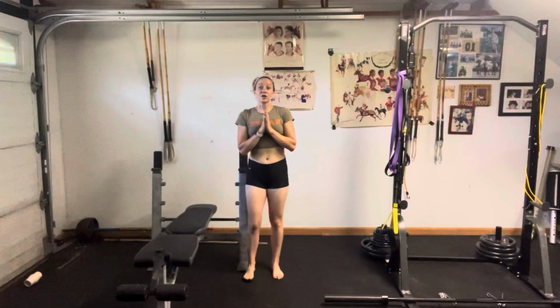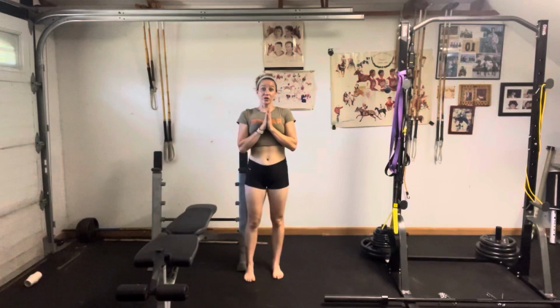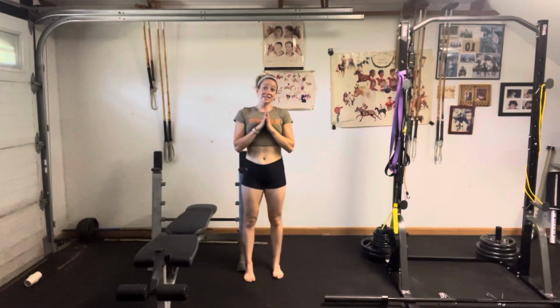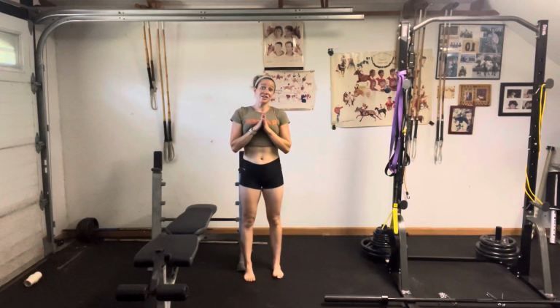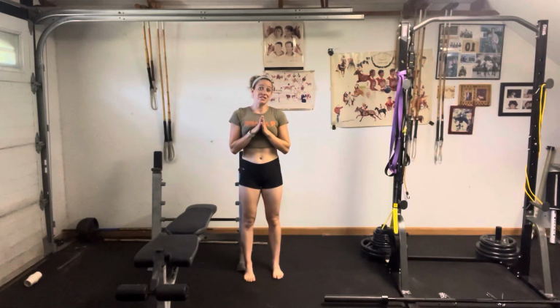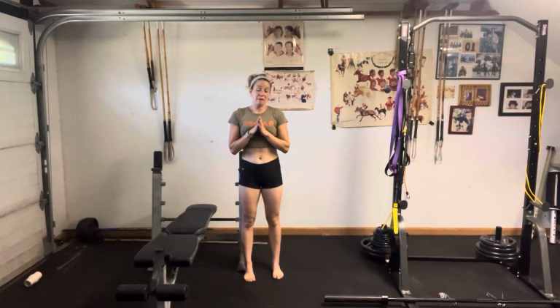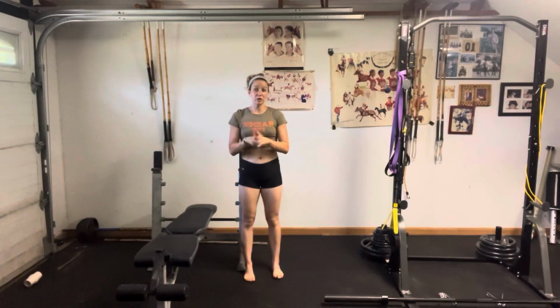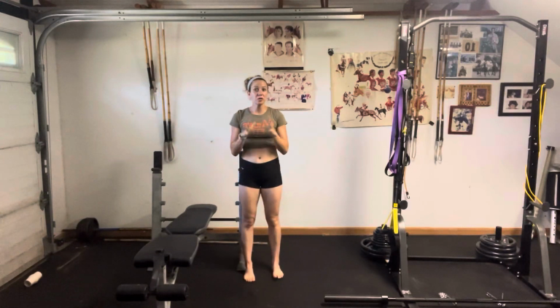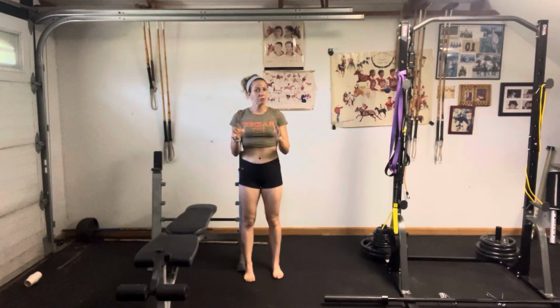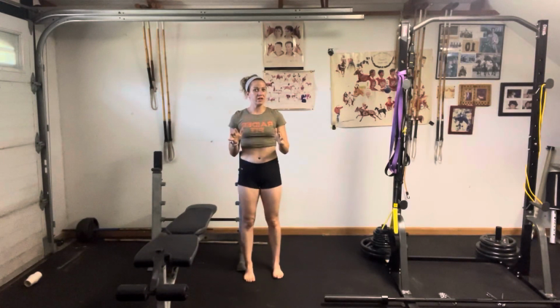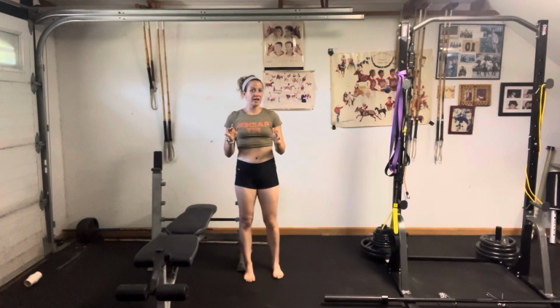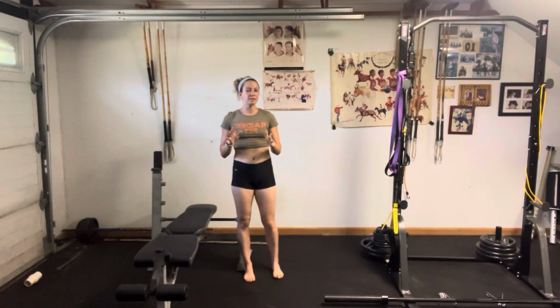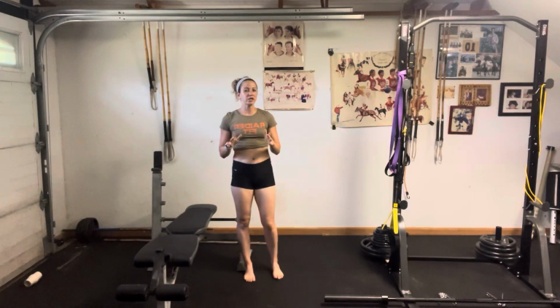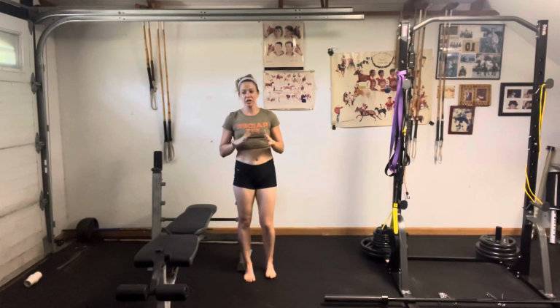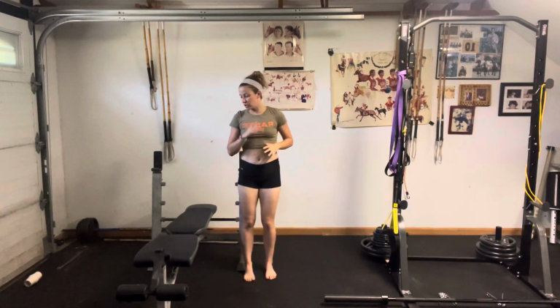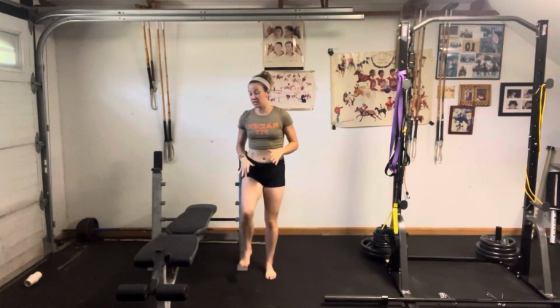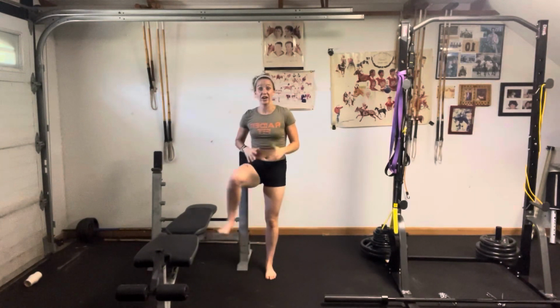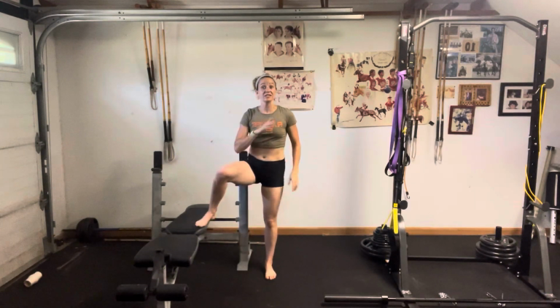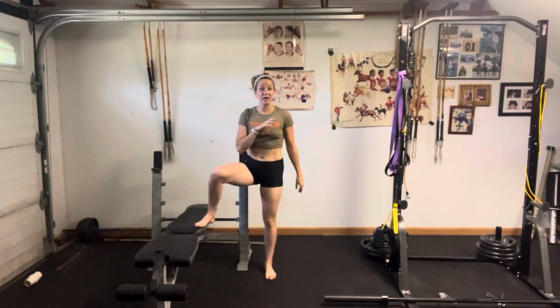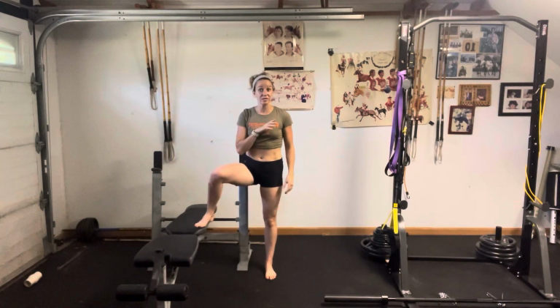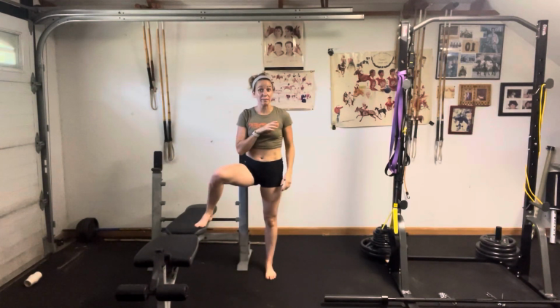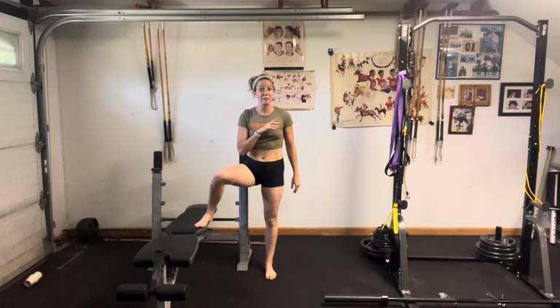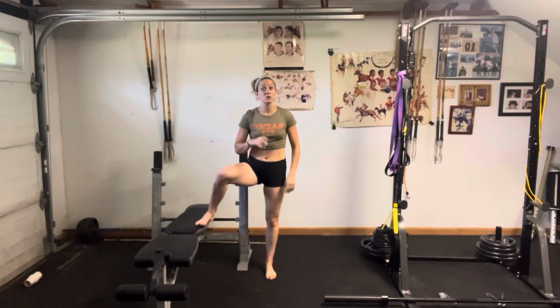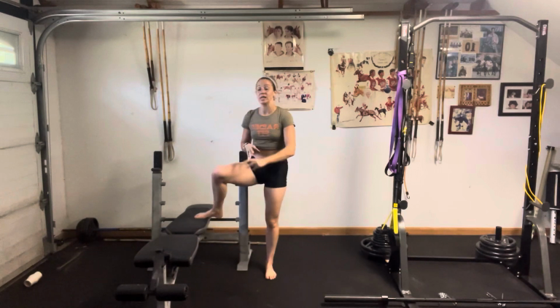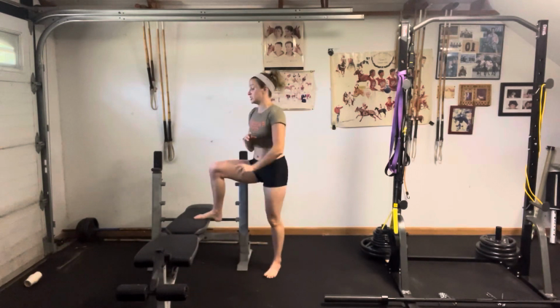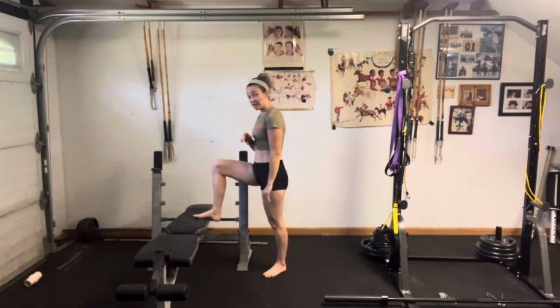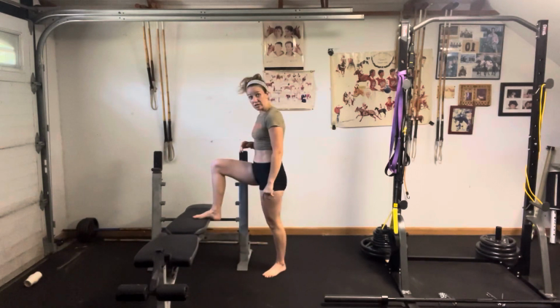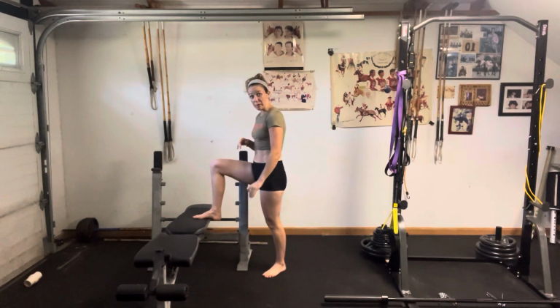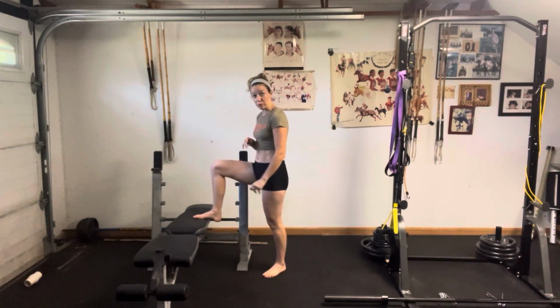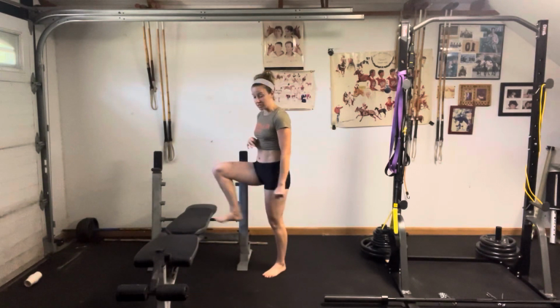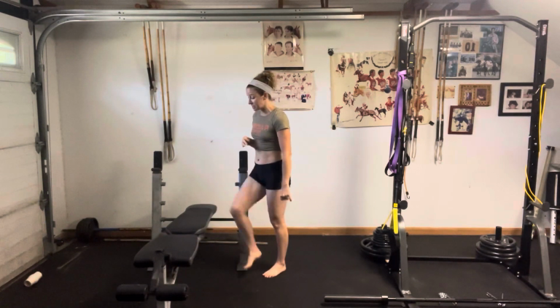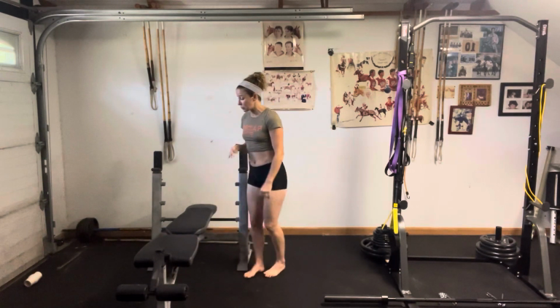Curtsy lunge step up. This one is pretty advanced. Make sure that you can really nail the lateral step up as well as the standard step up before attempting this one.